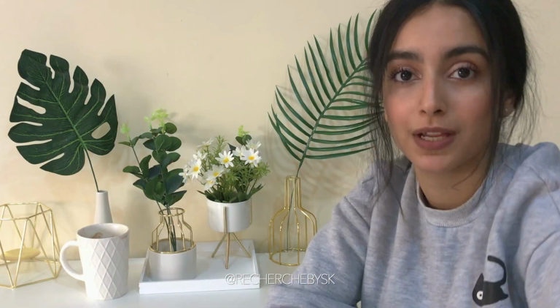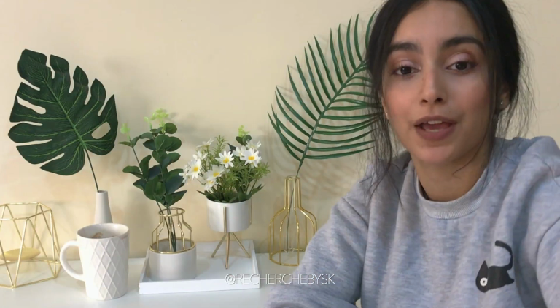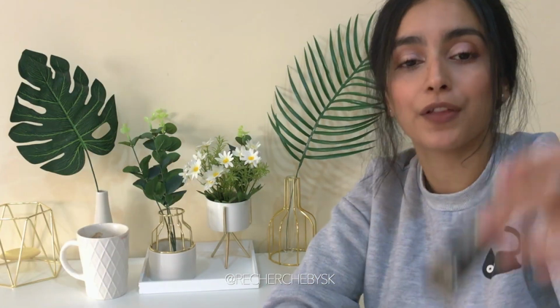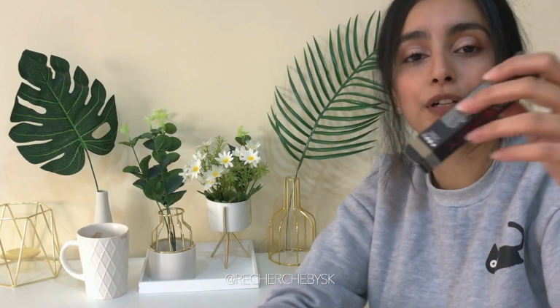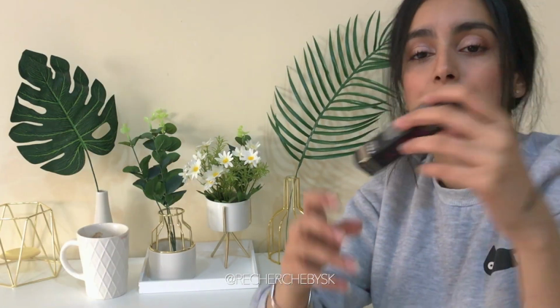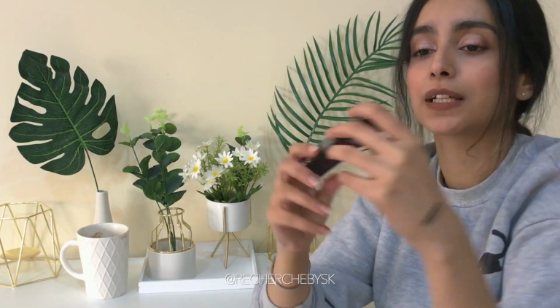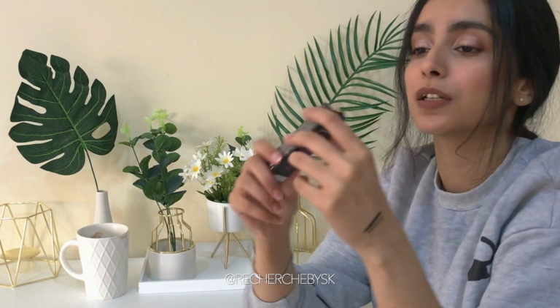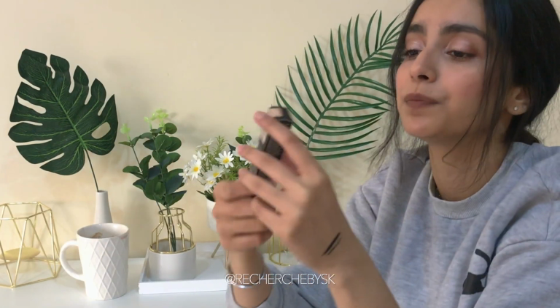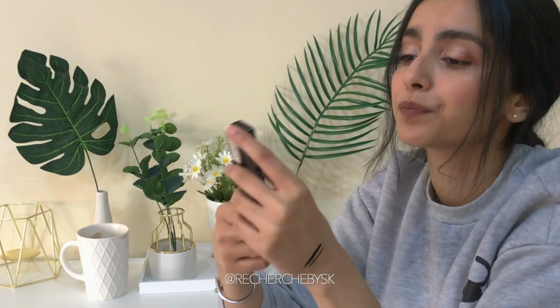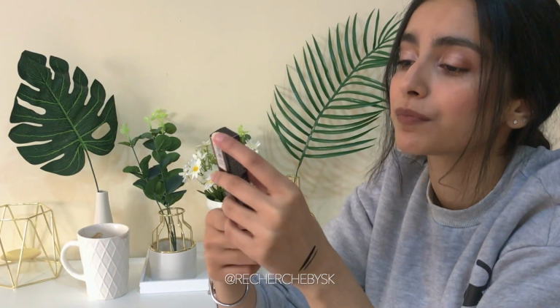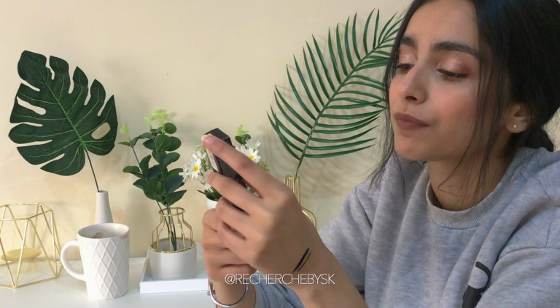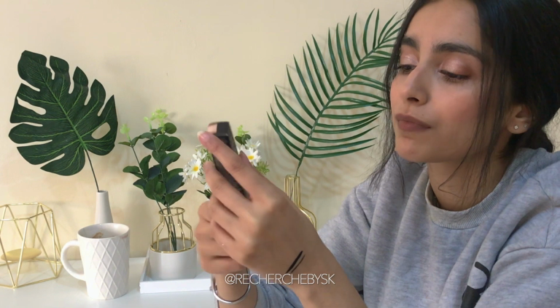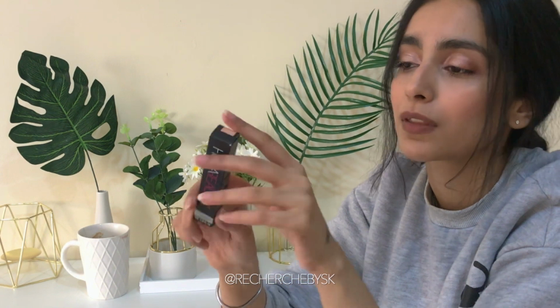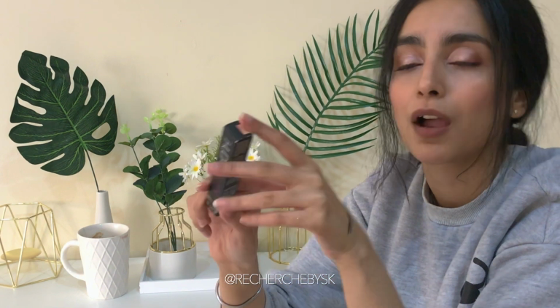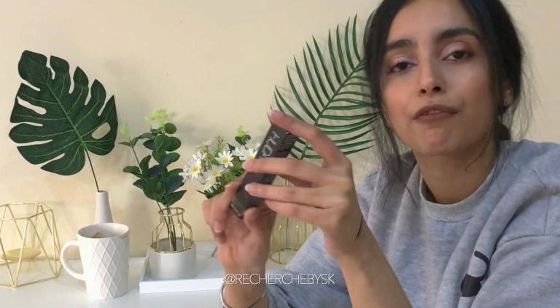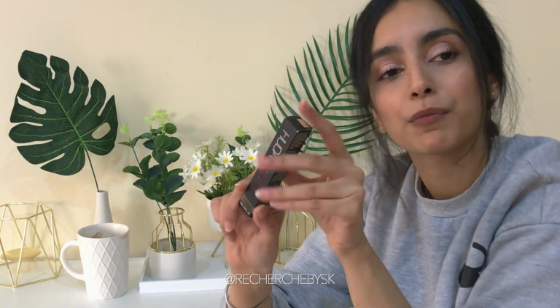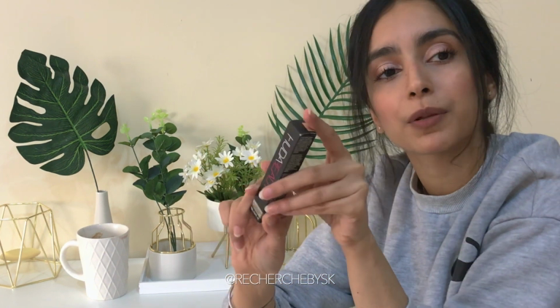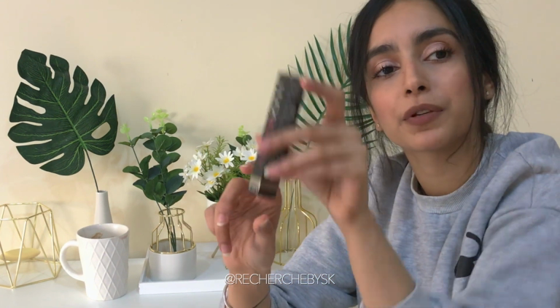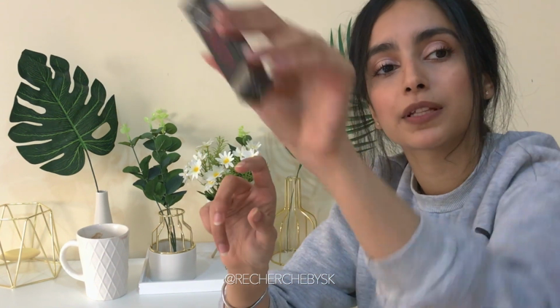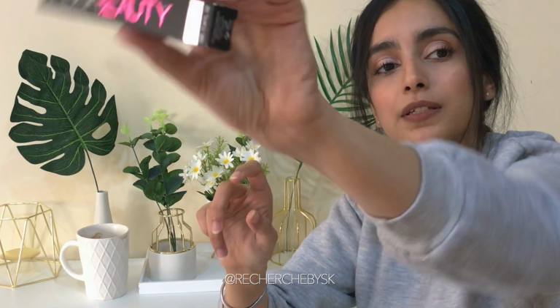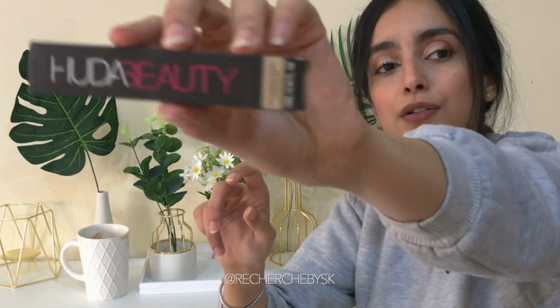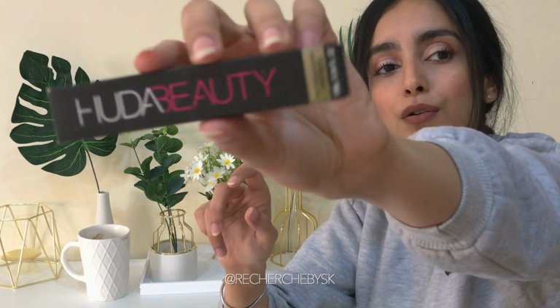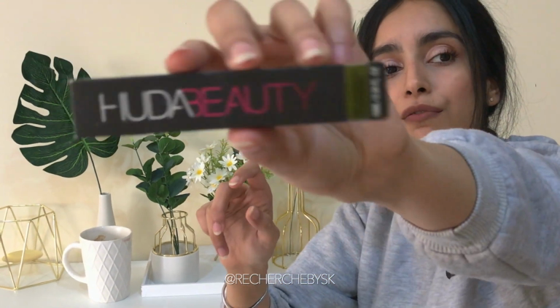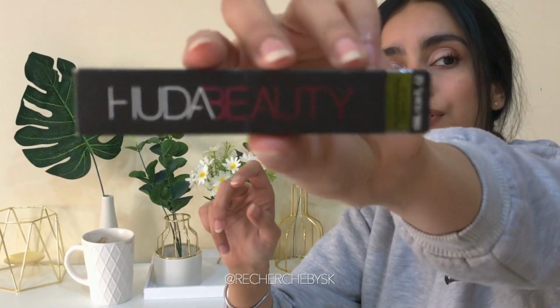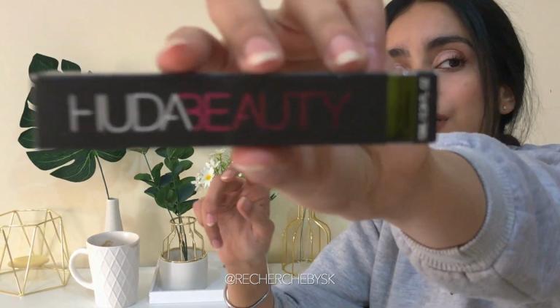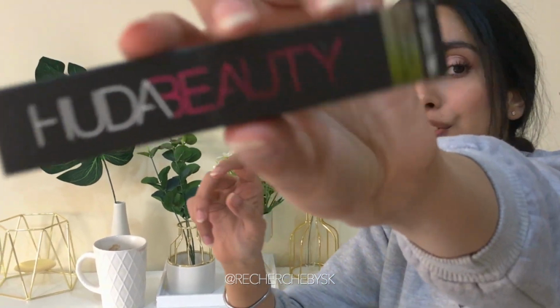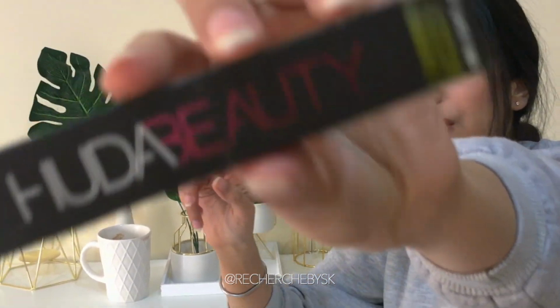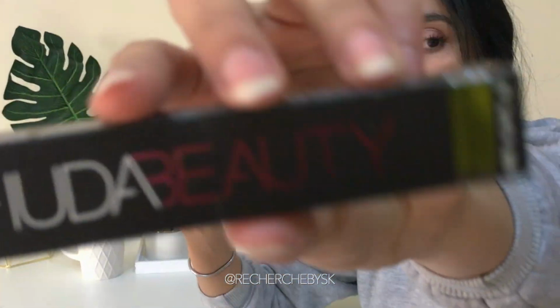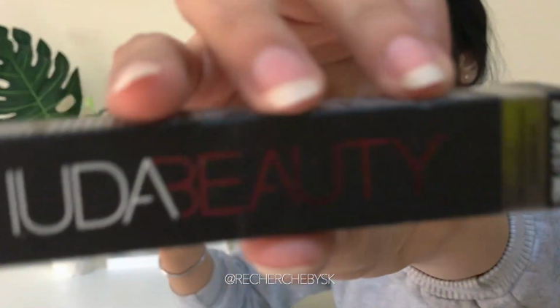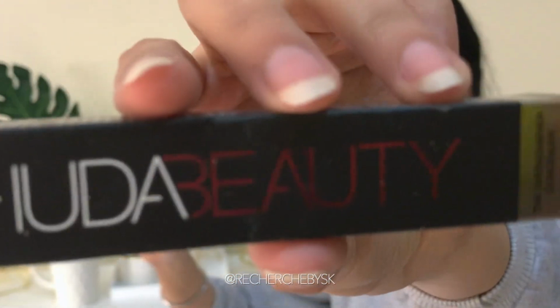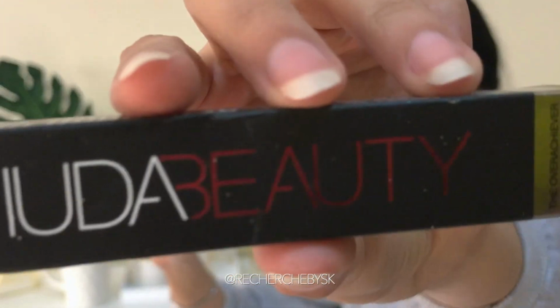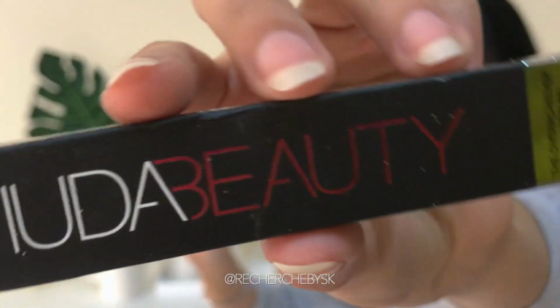Another concealer from Huda Beauty — this is her Overachiever Concealer.